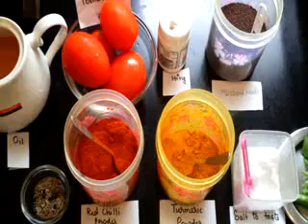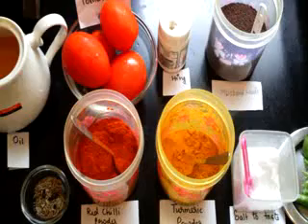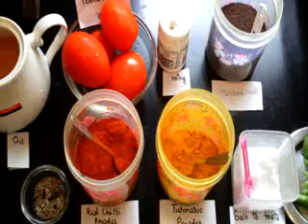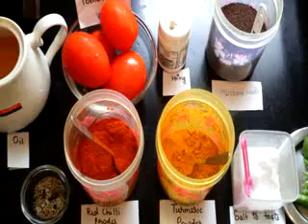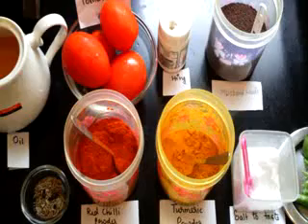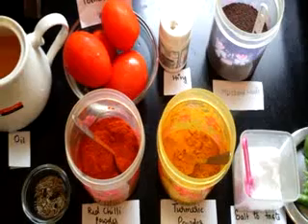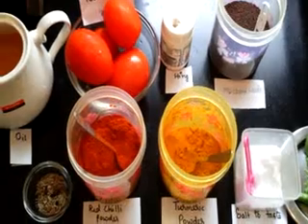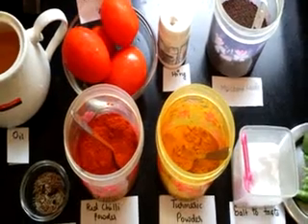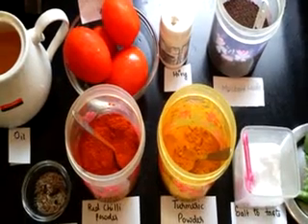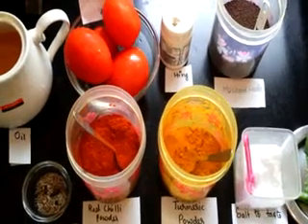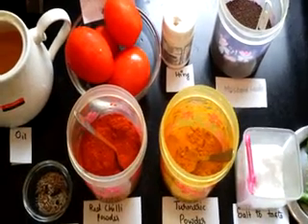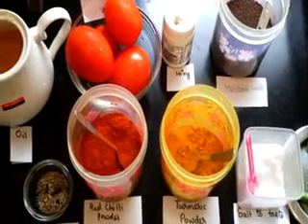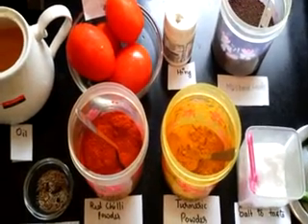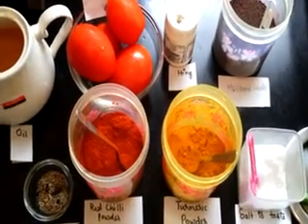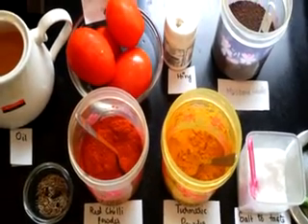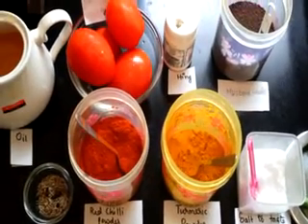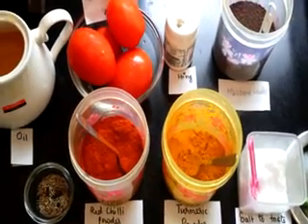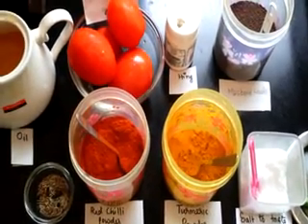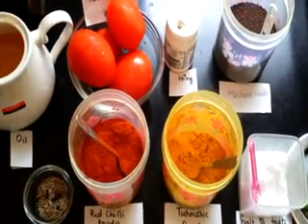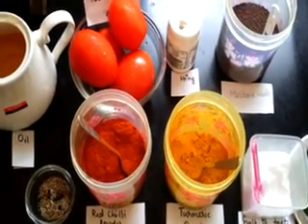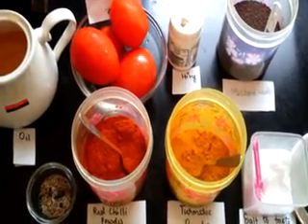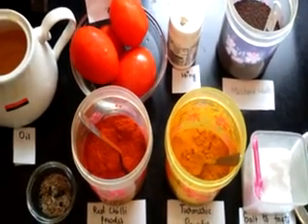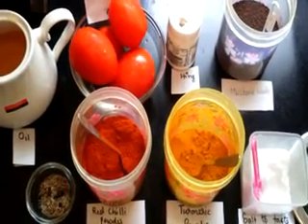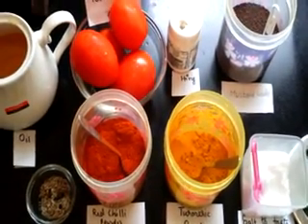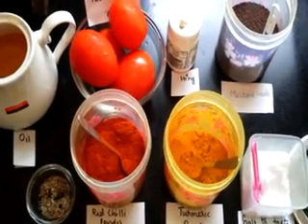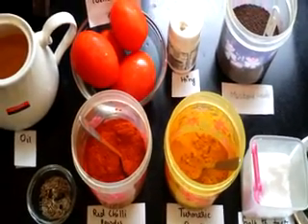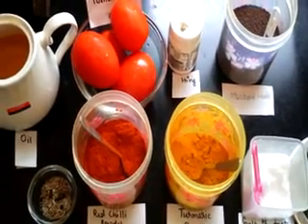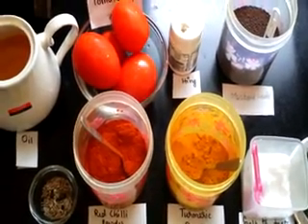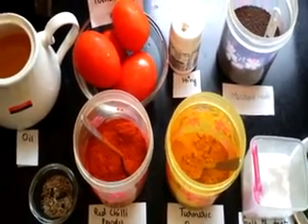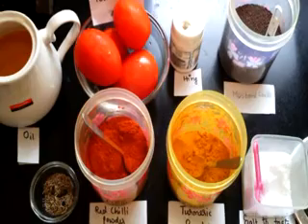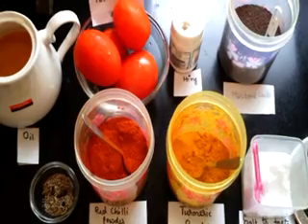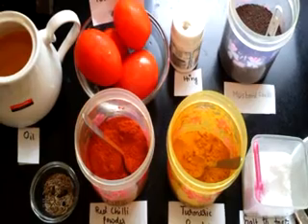Hello friends, today I am going to show how to make a simple and easy instant tomato rasam.